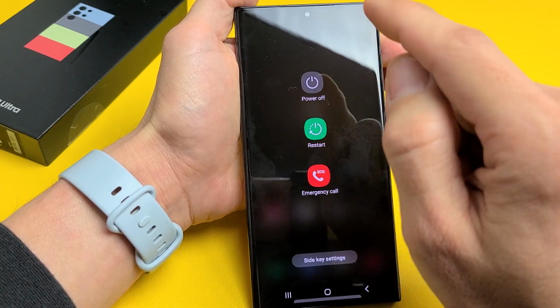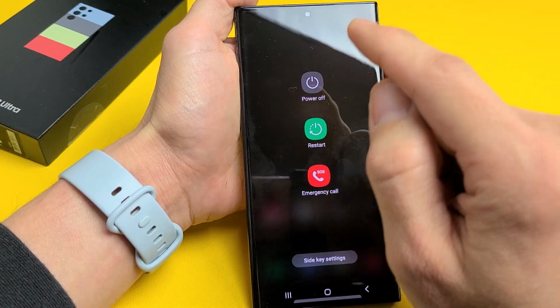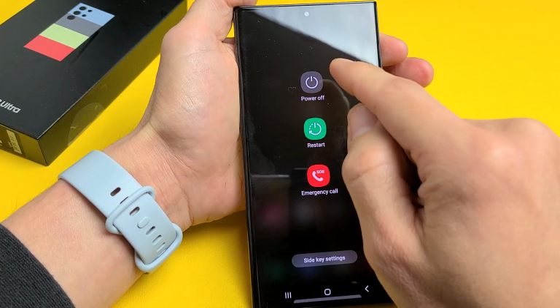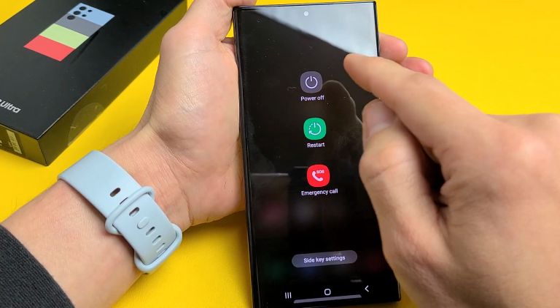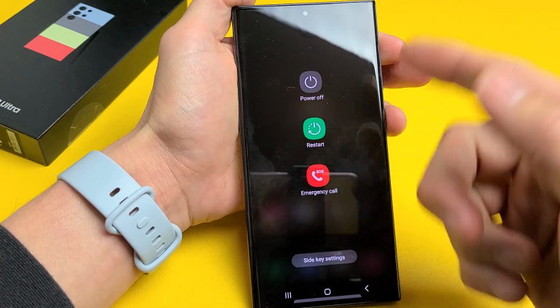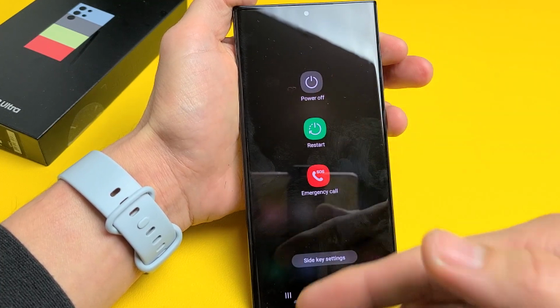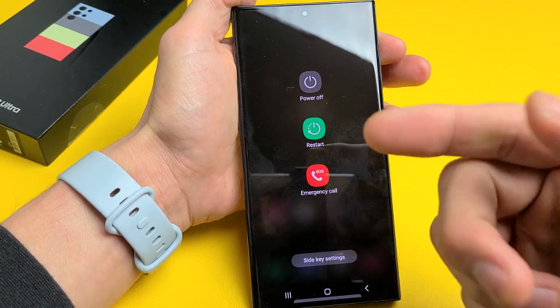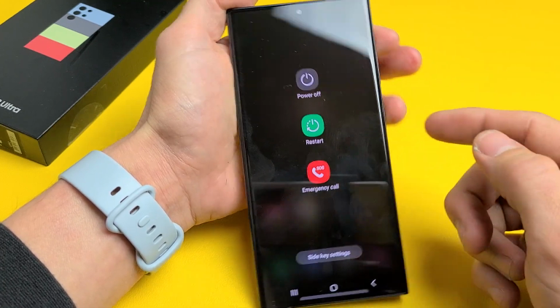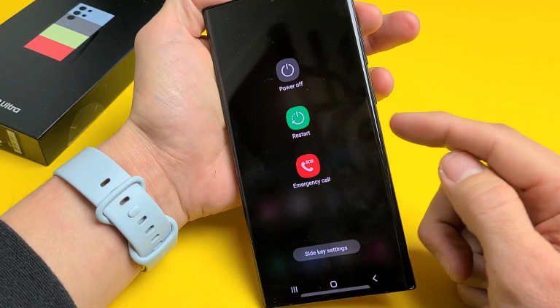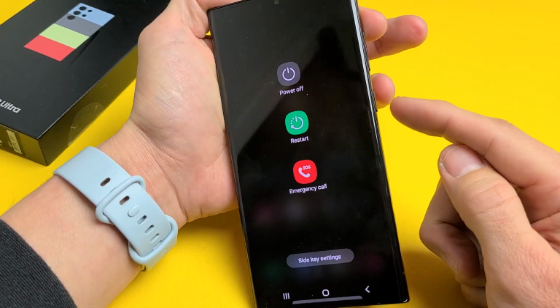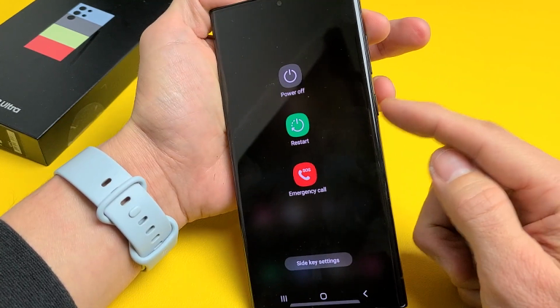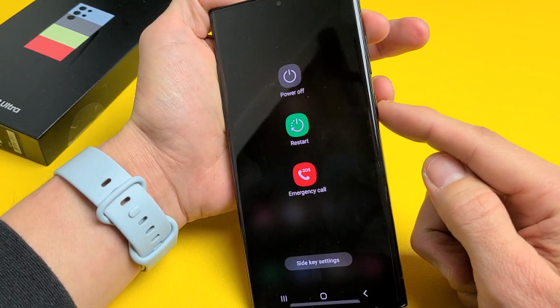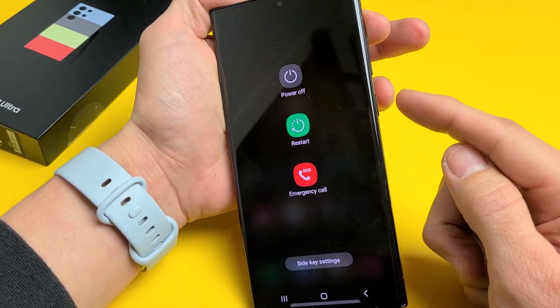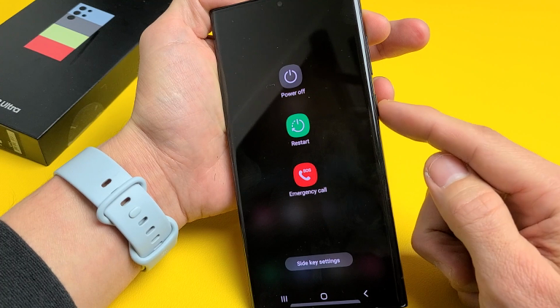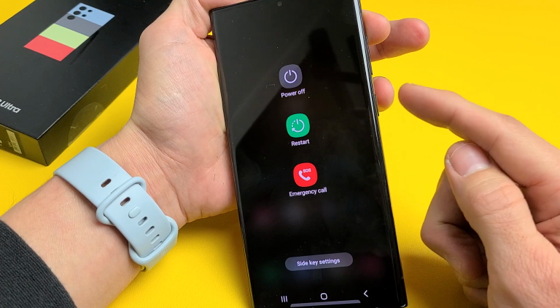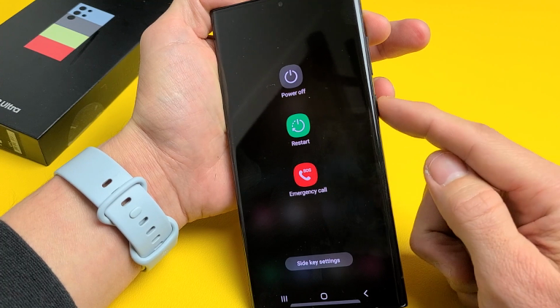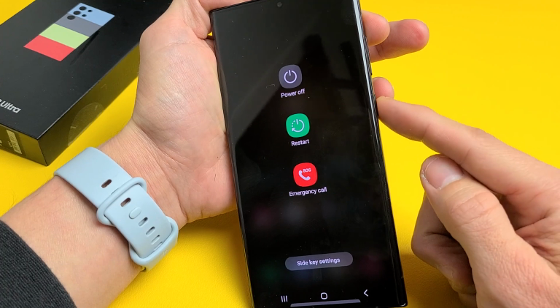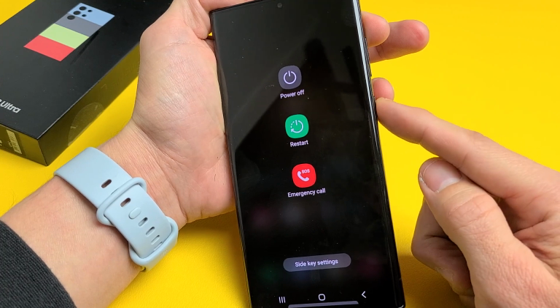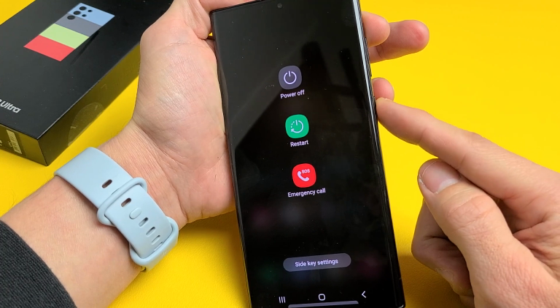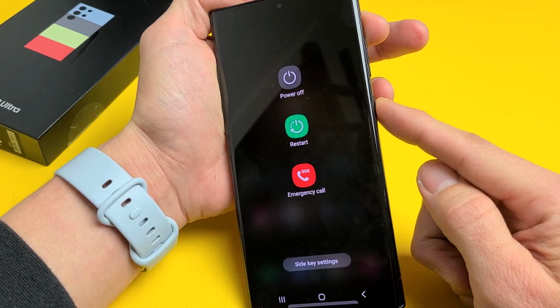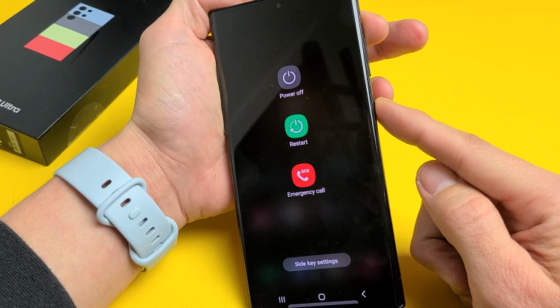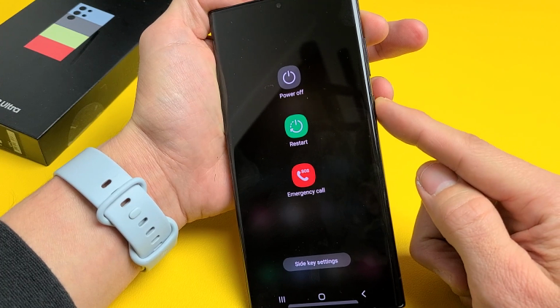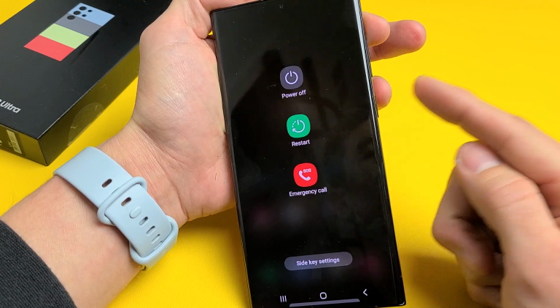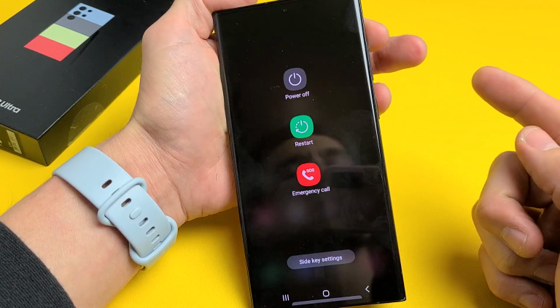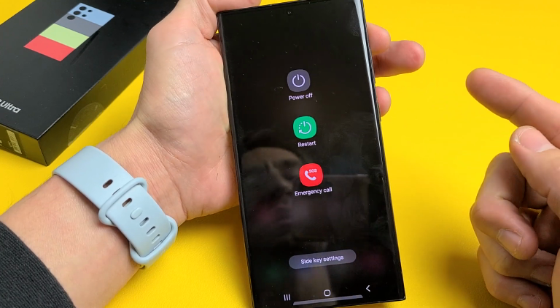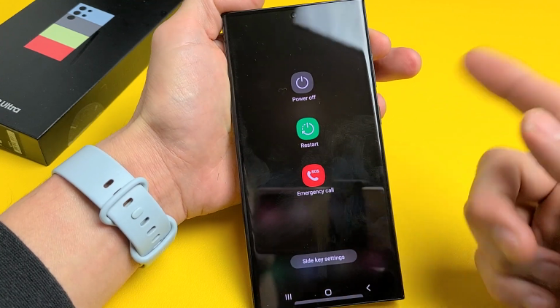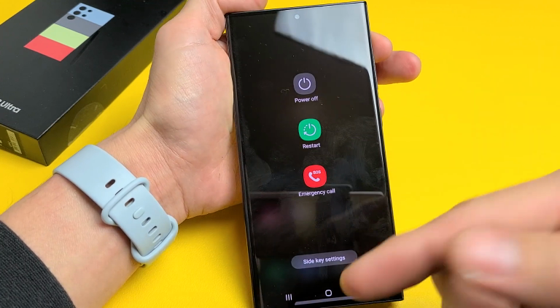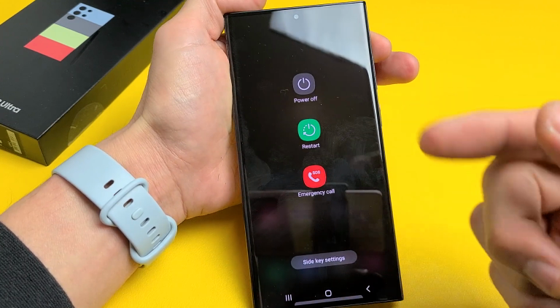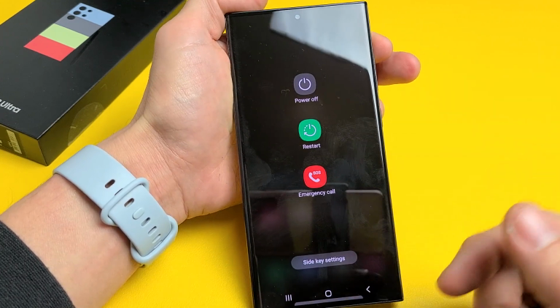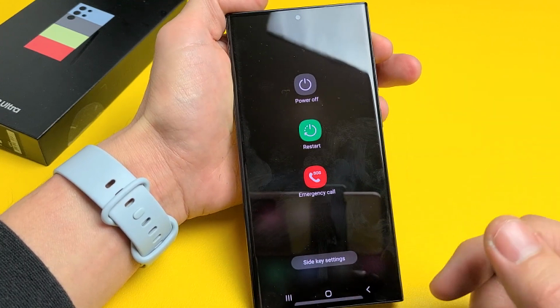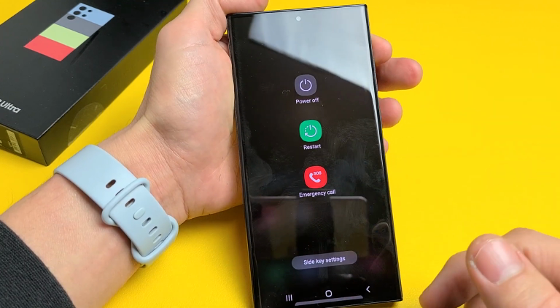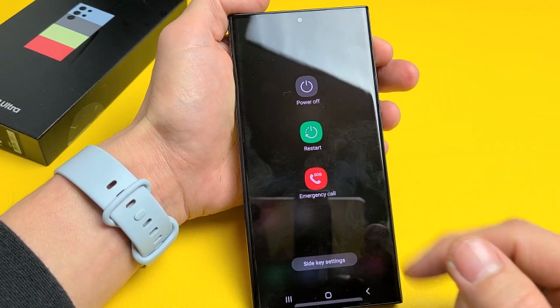When you power off and you want to turn the phone back on, use the power button — press and hold until the Samsung logo appears, then let go and it'll boot up.